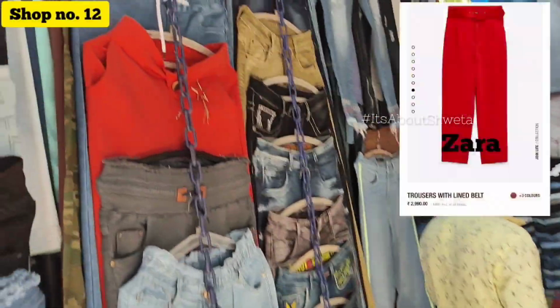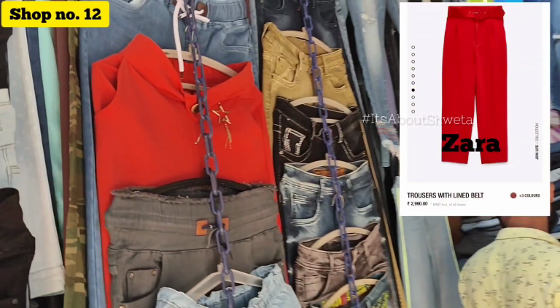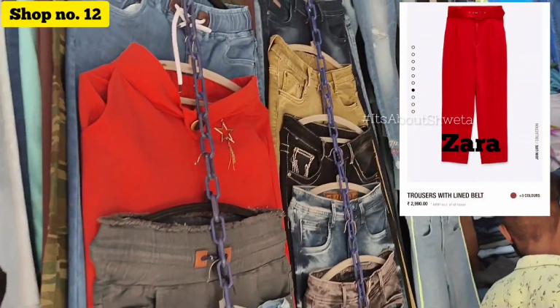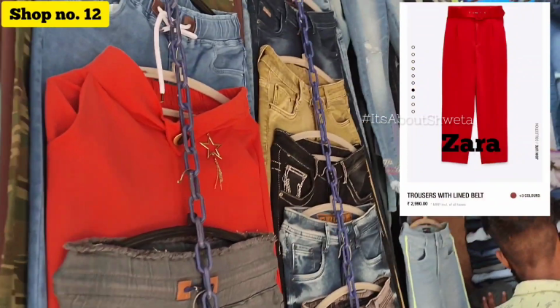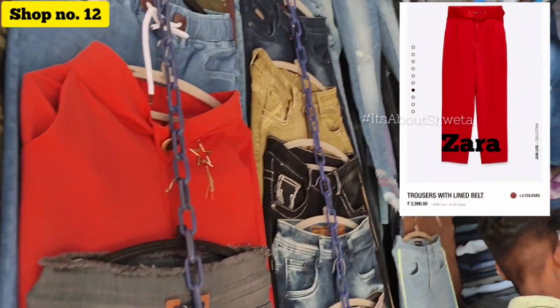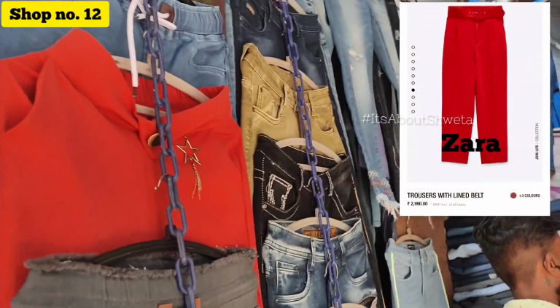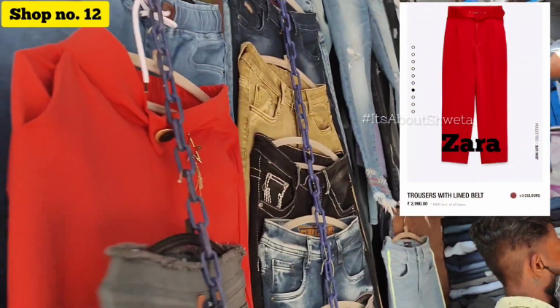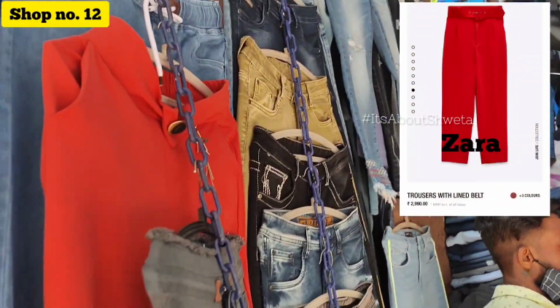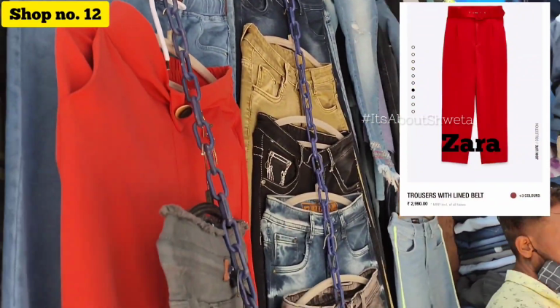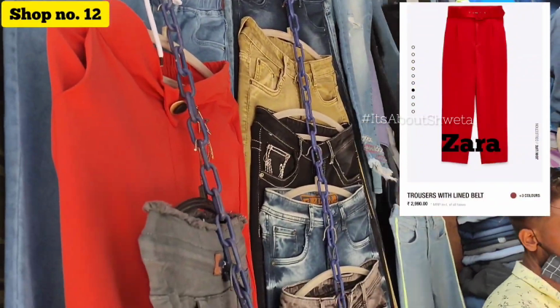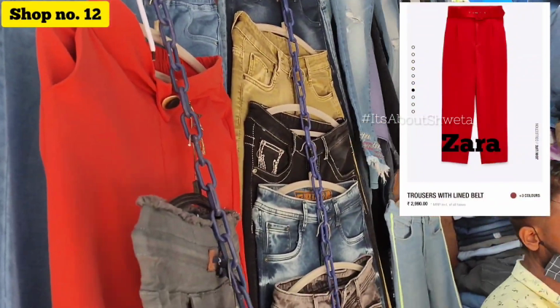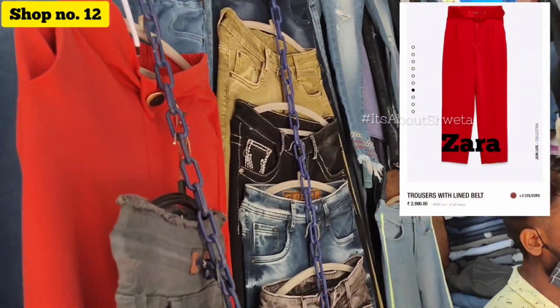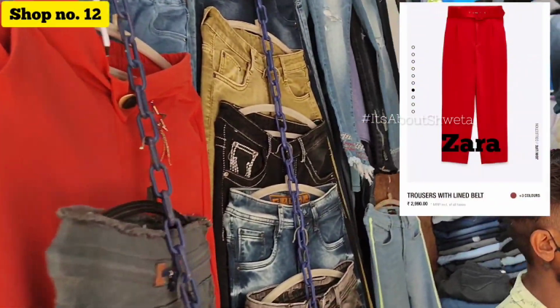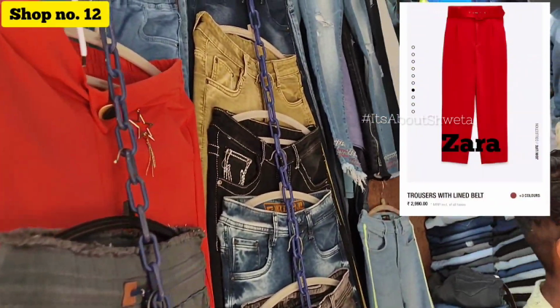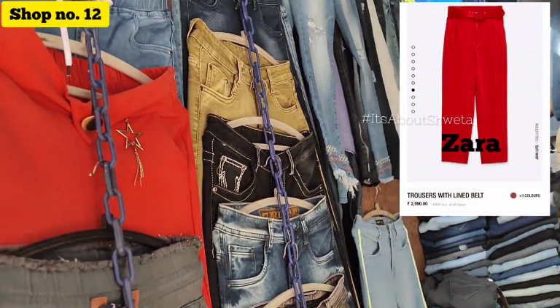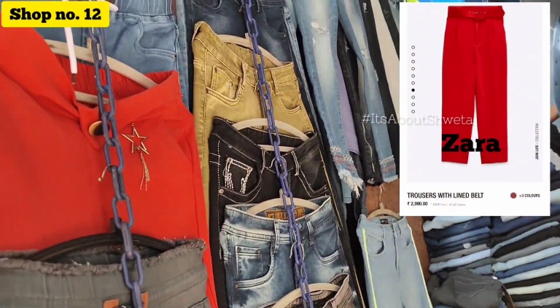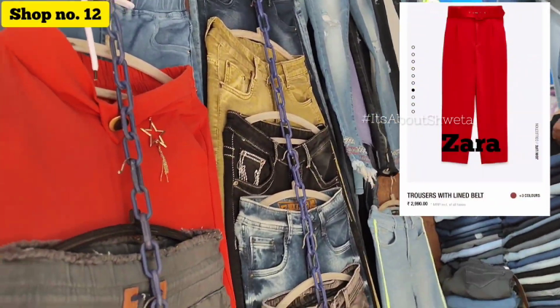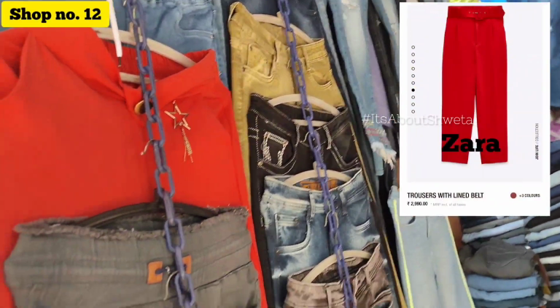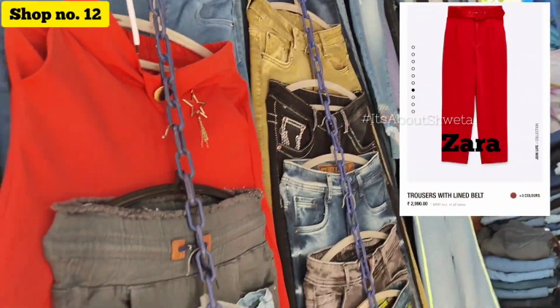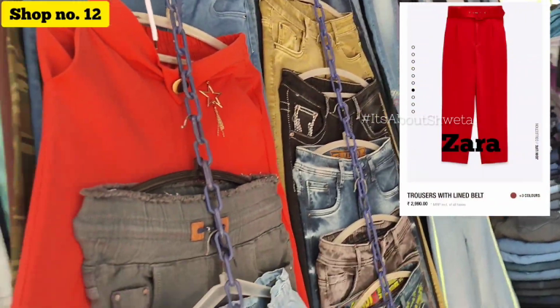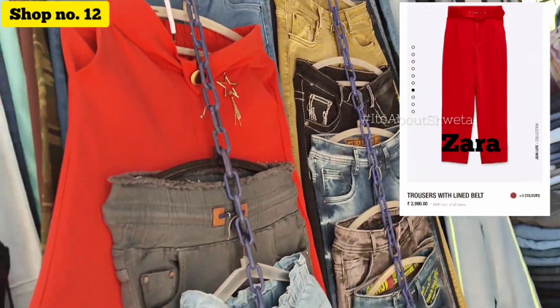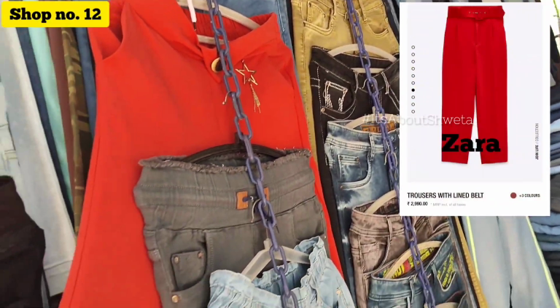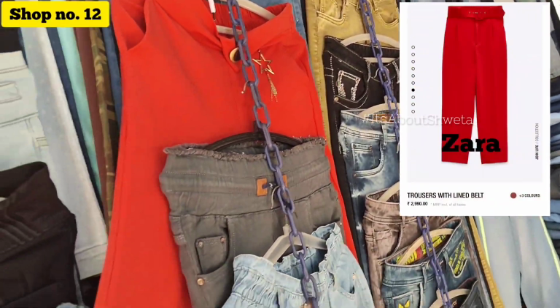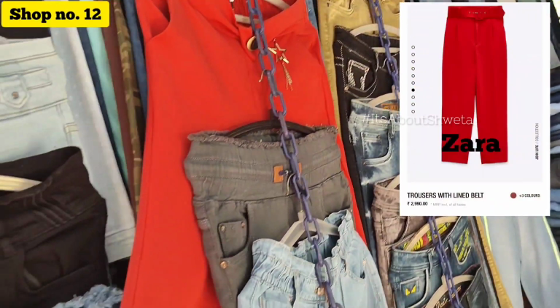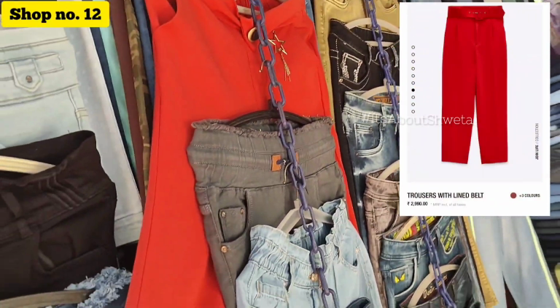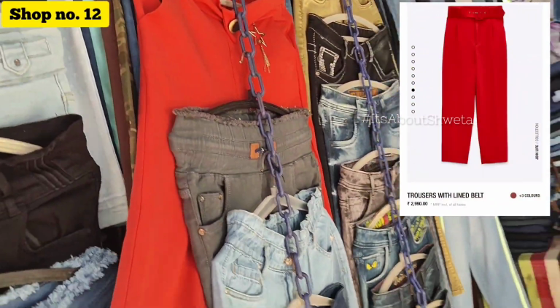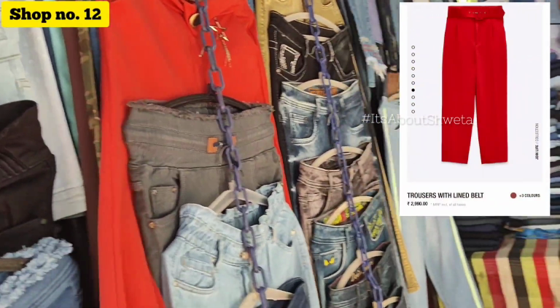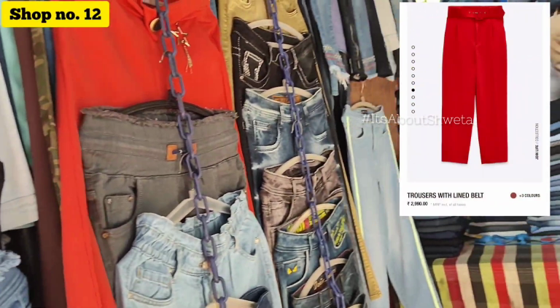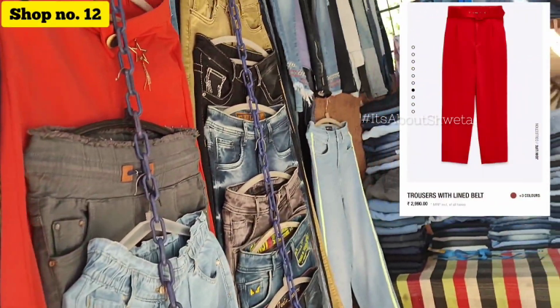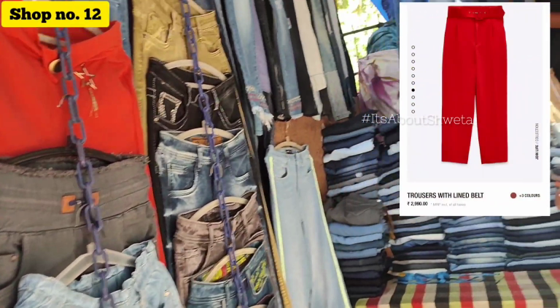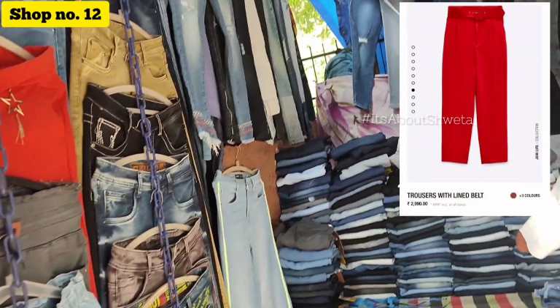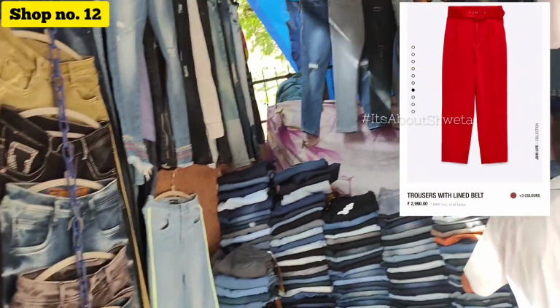I got a Zara-style collection here for around 500 to 700 rupees. I checked Zara's original price and it was around 3000 rupees.